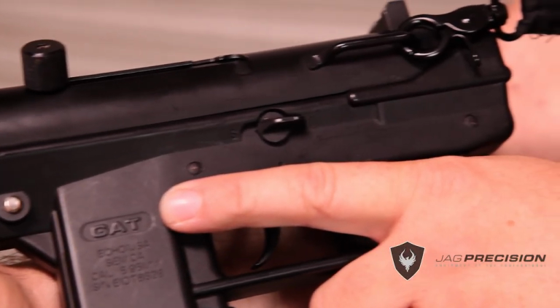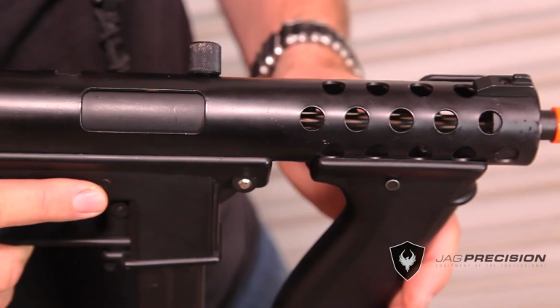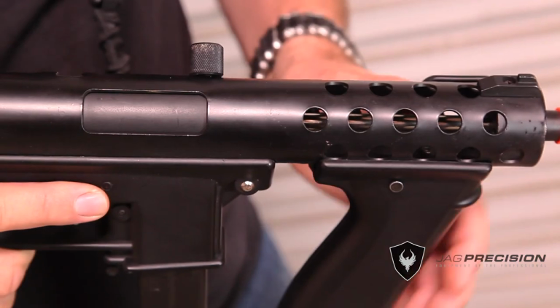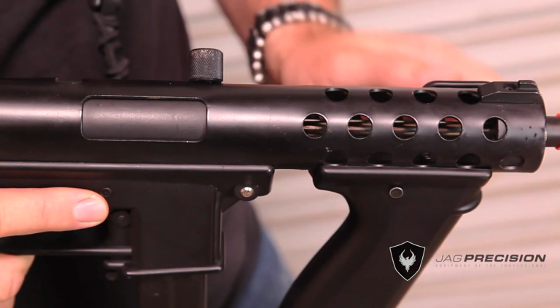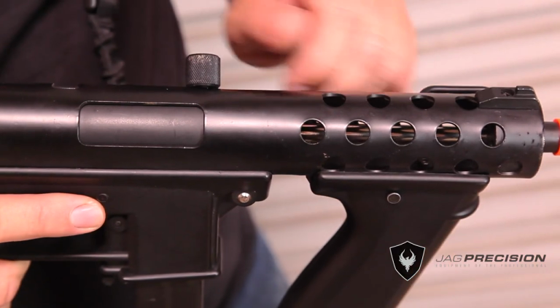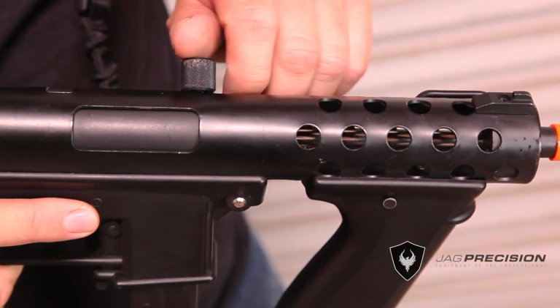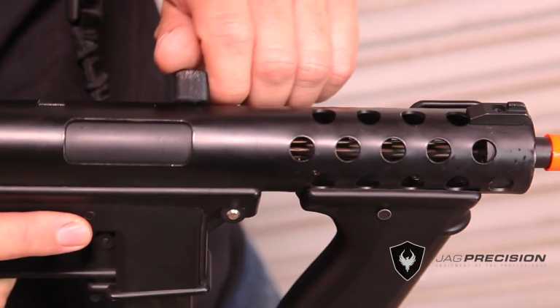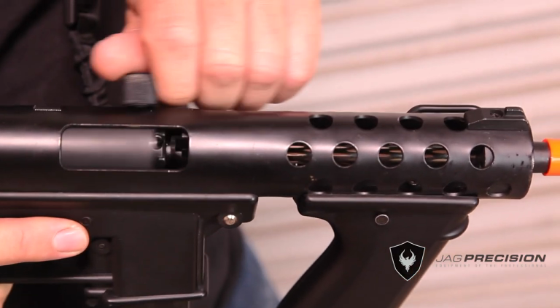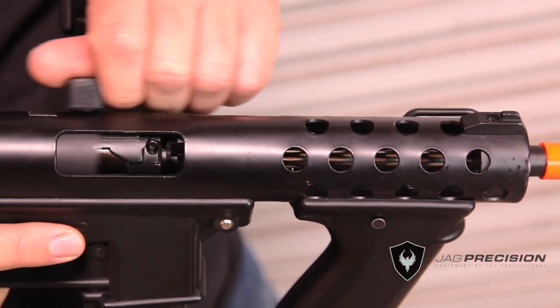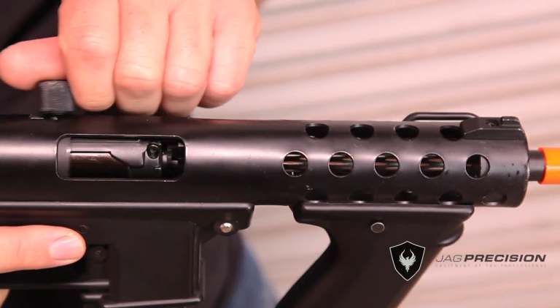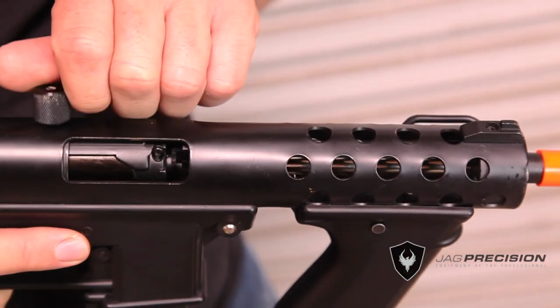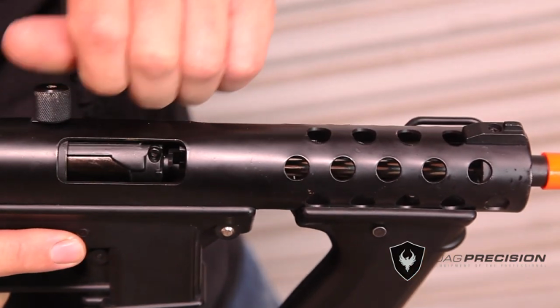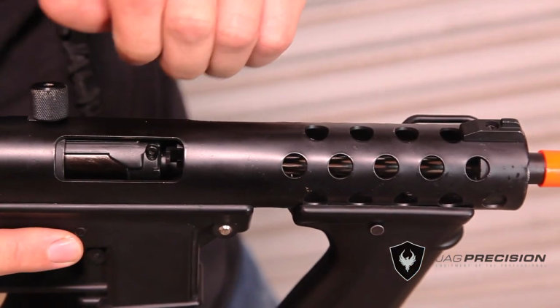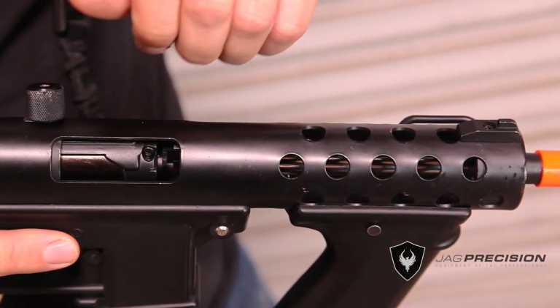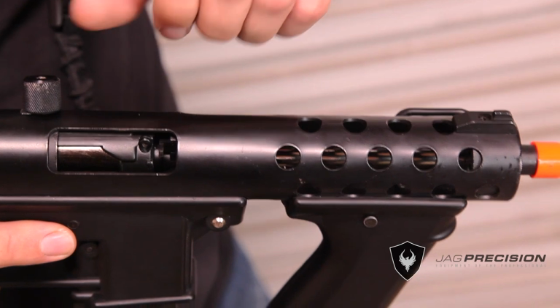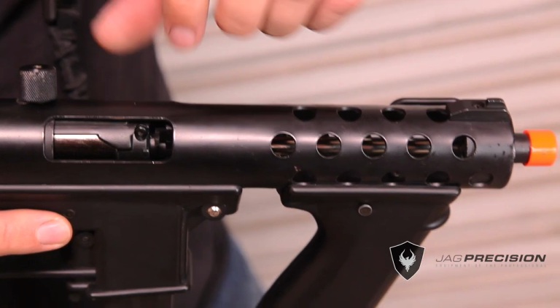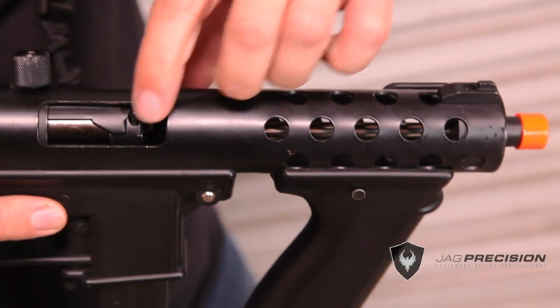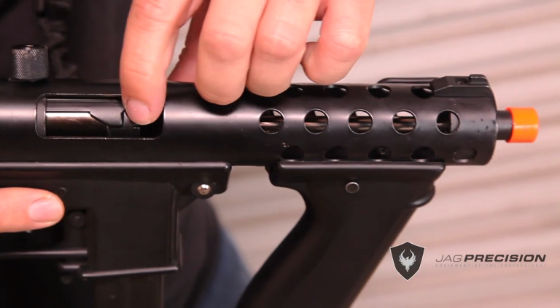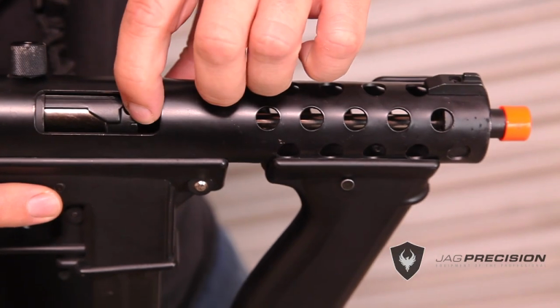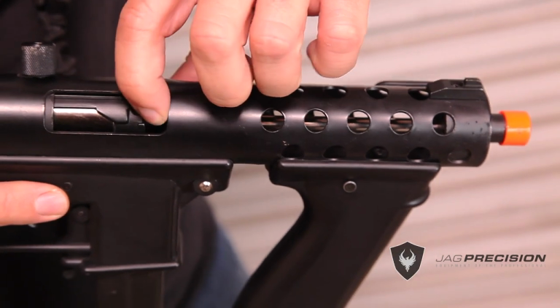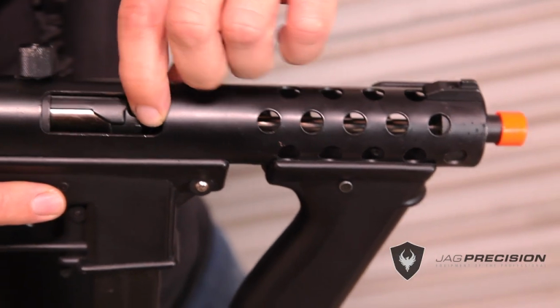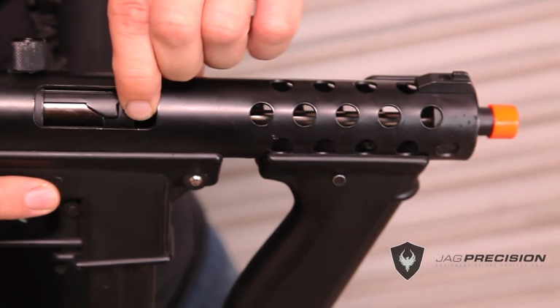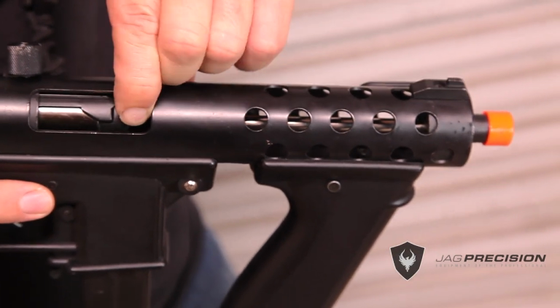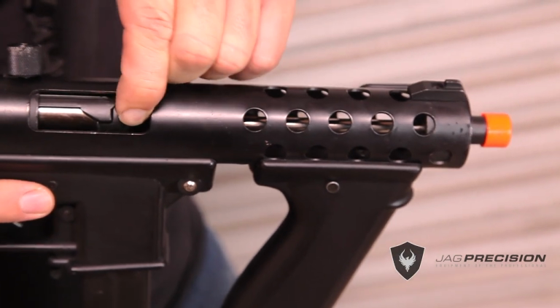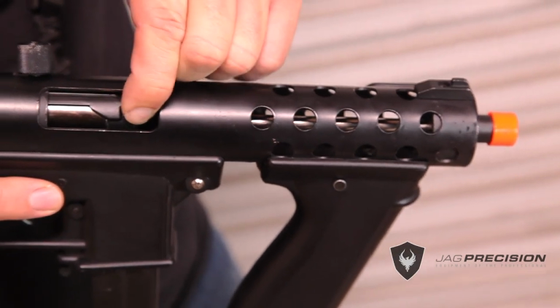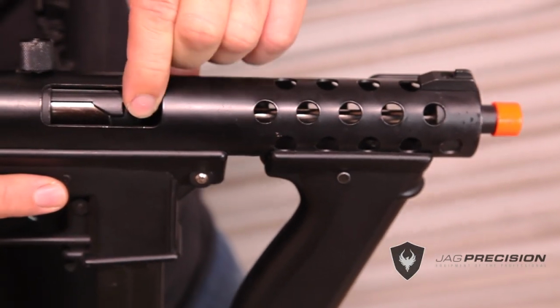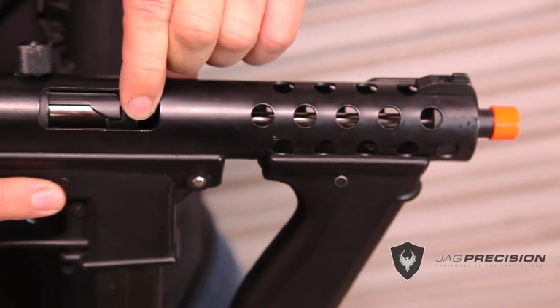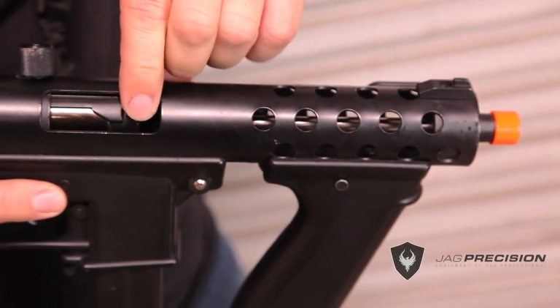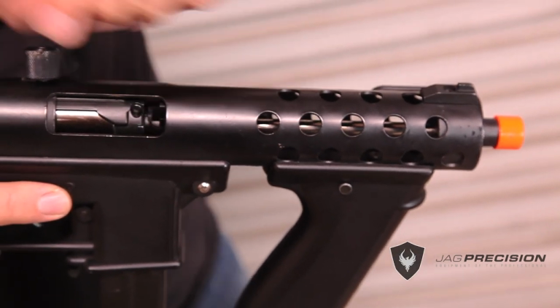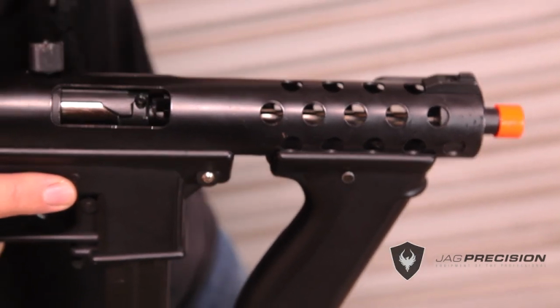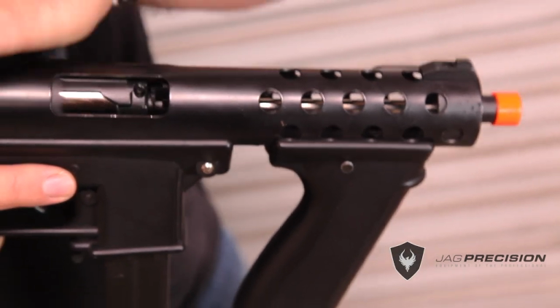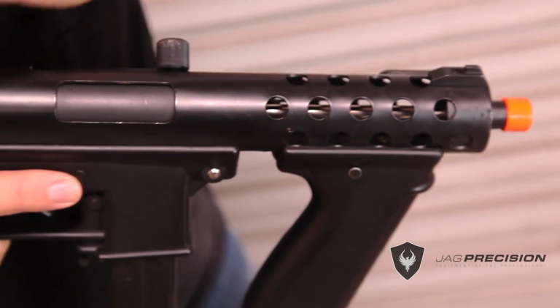Pull back the charging handle to access the easy-to-use hop-up unit. Madwell bucking is already installed.